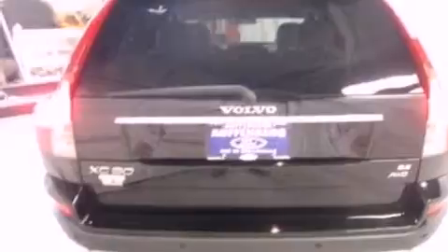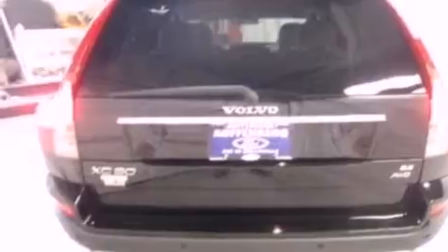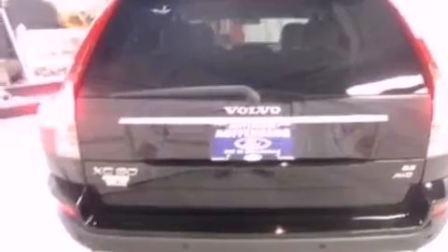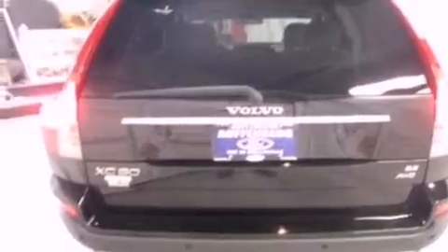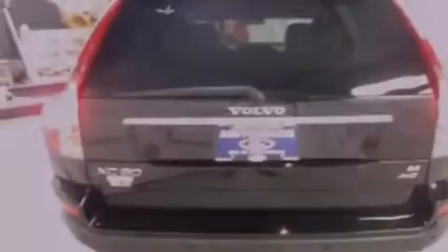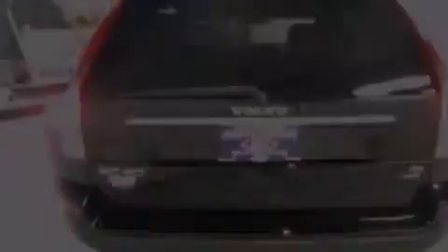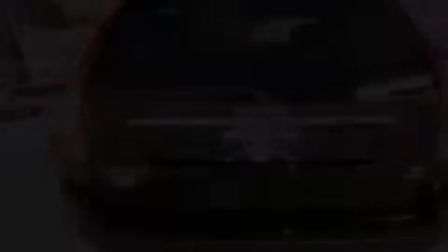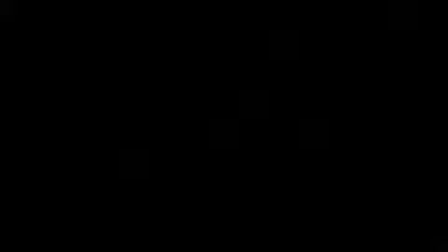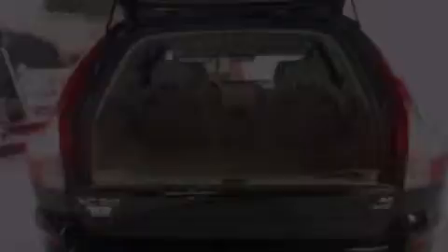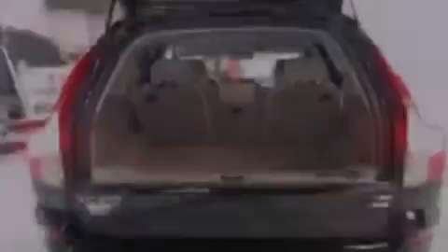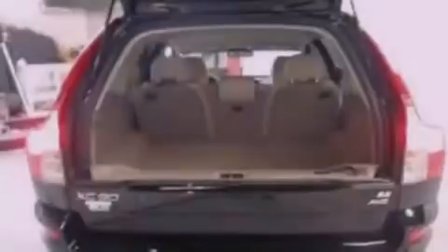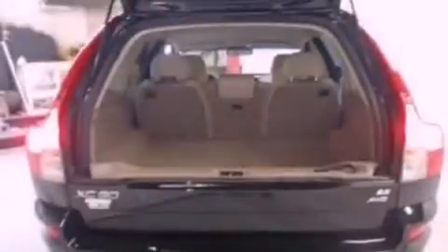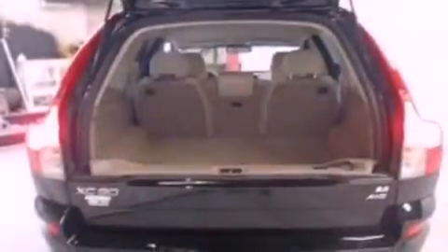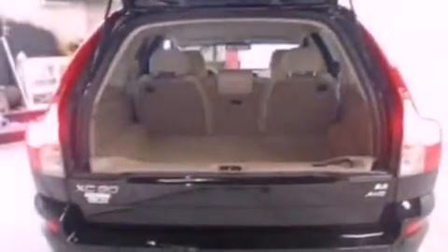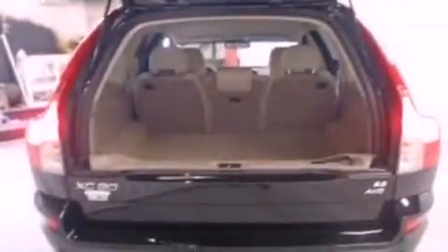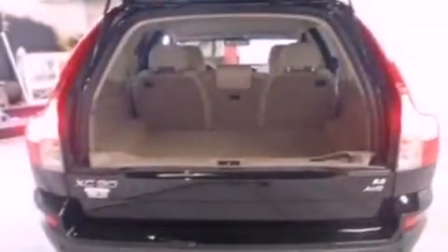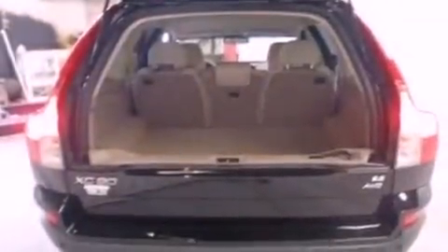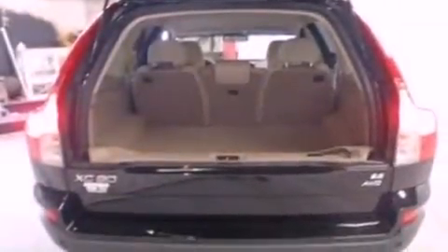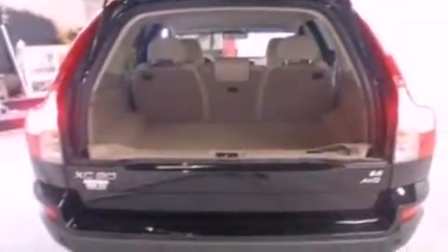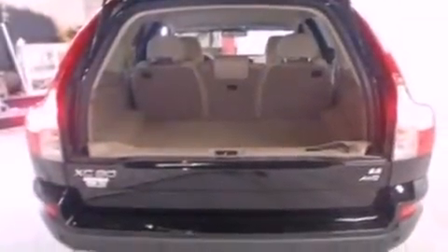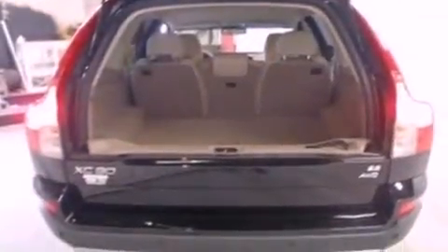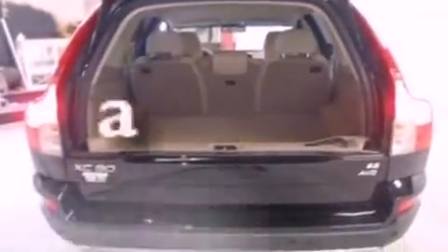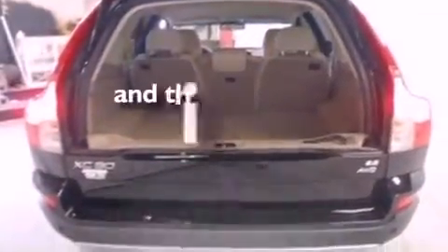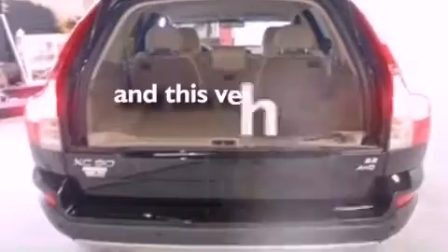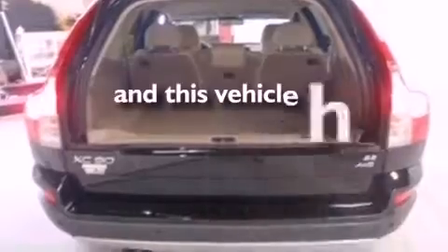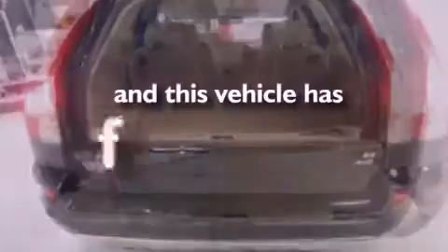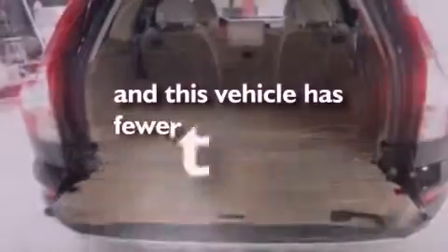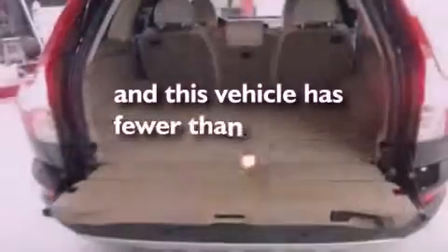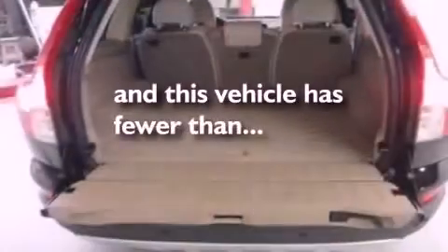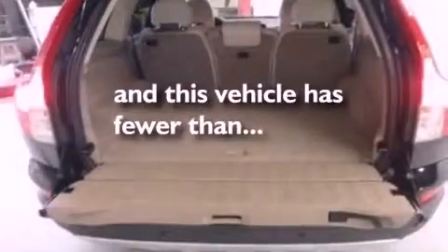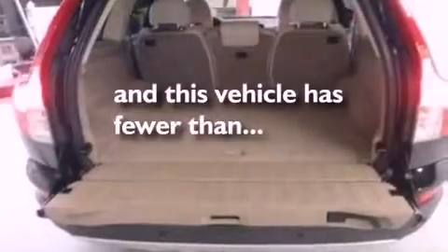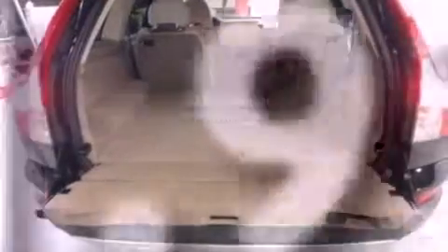A rear spoiler, a low tire pressure indicator, air conditioning, and this vehicle has less than 52,000 miles.